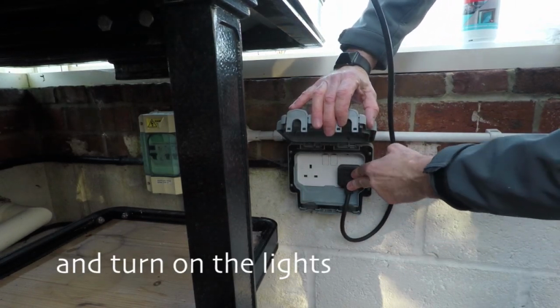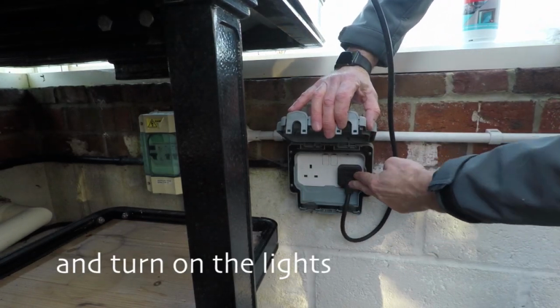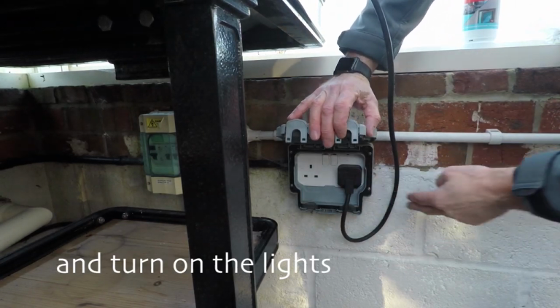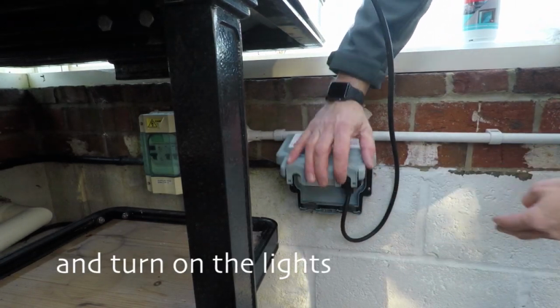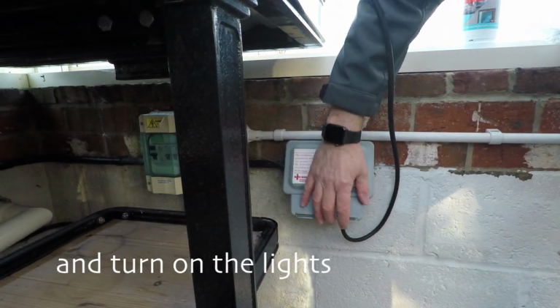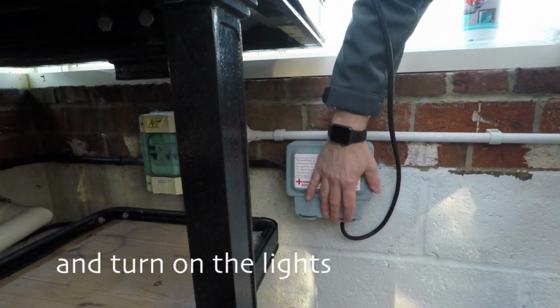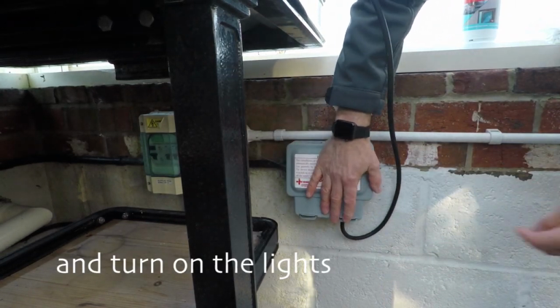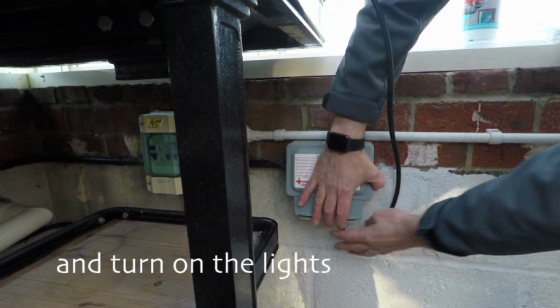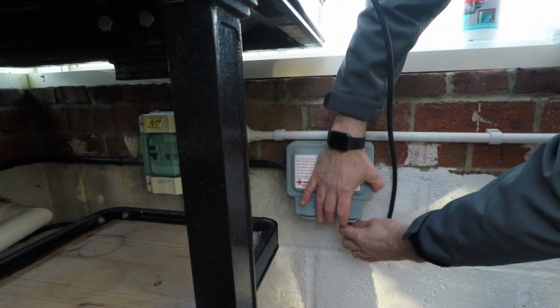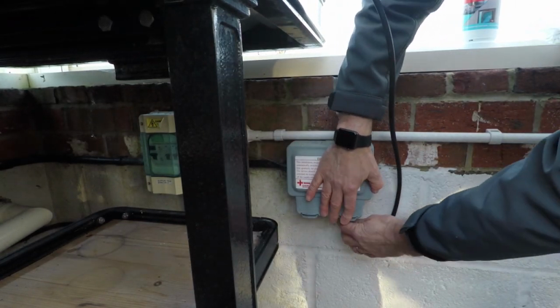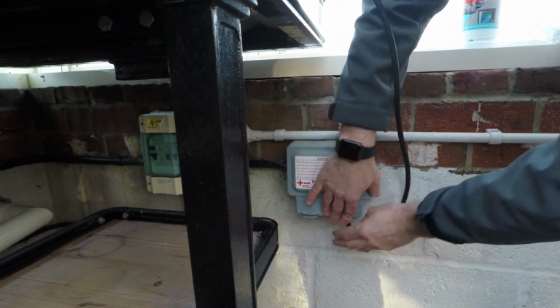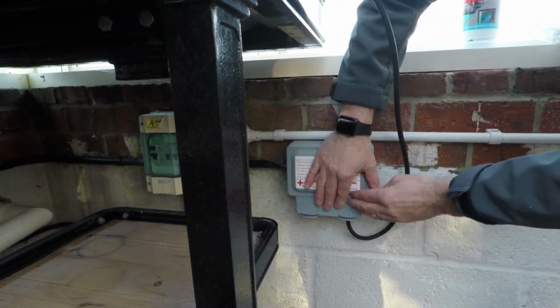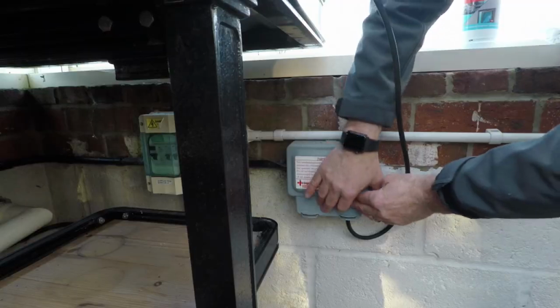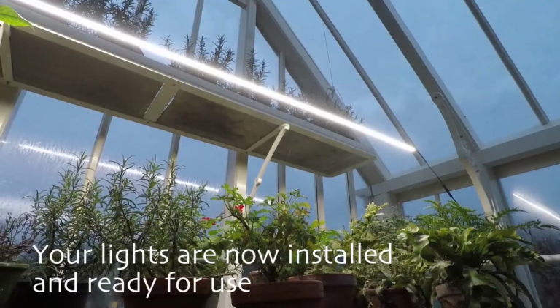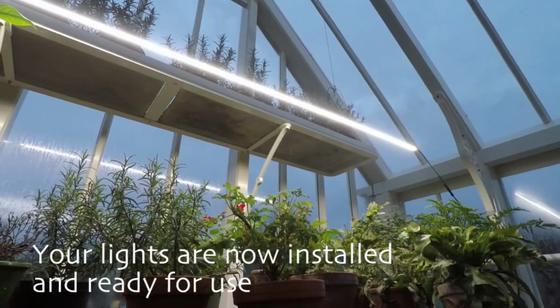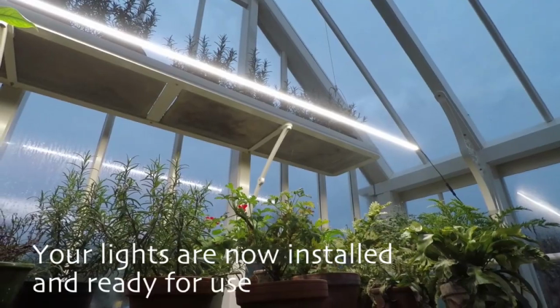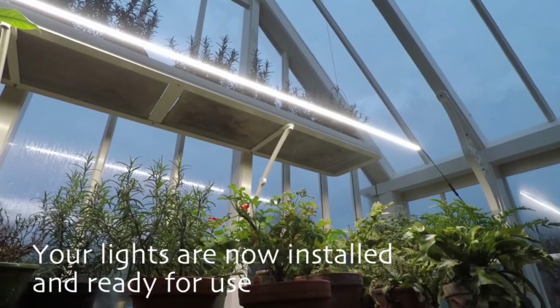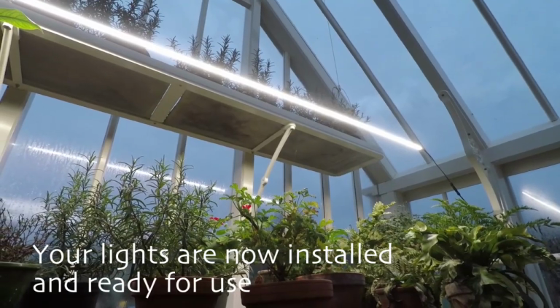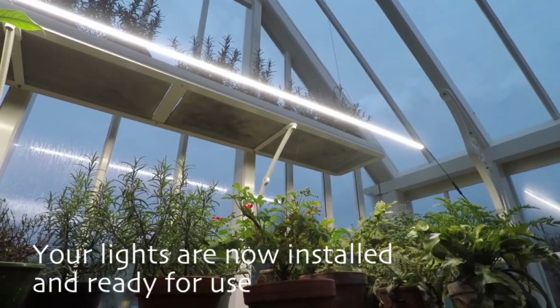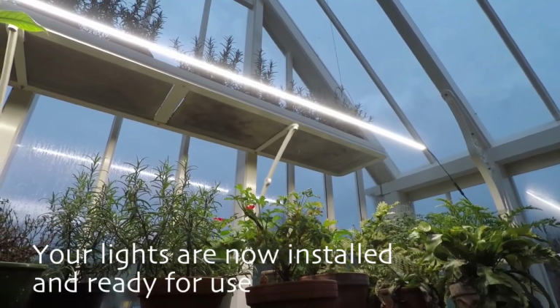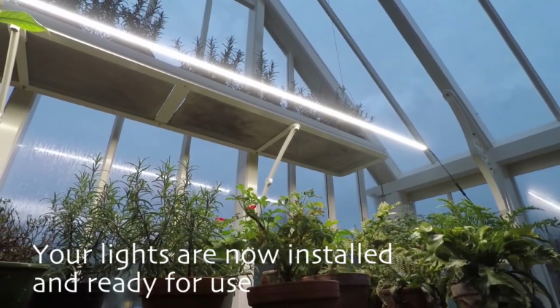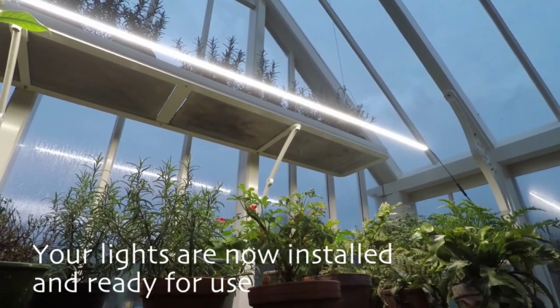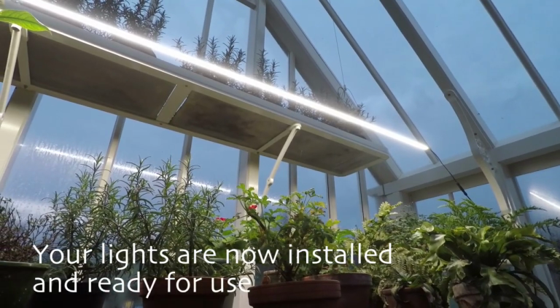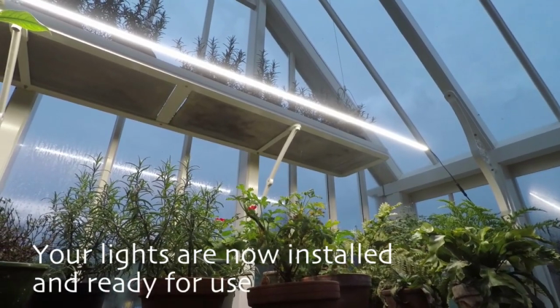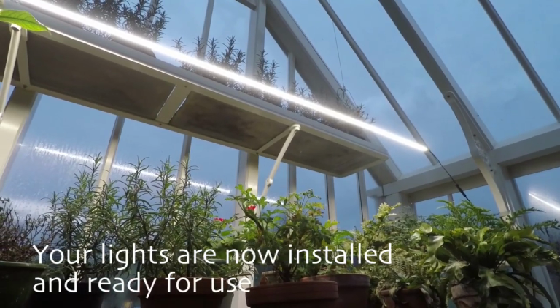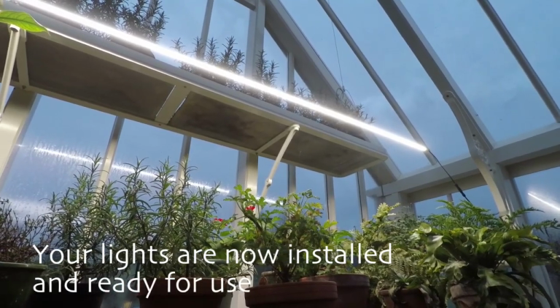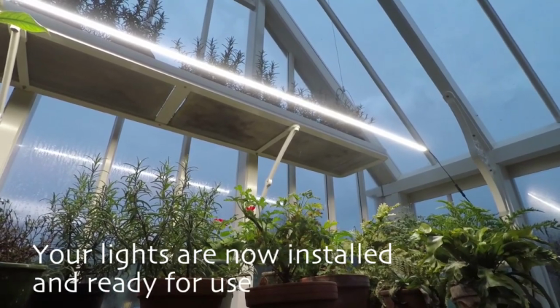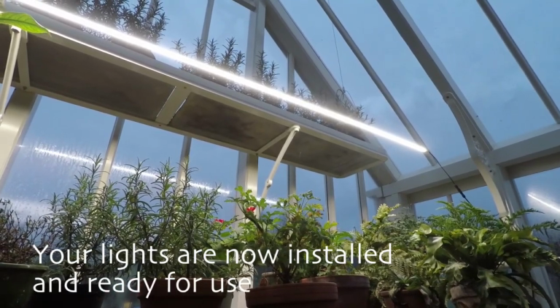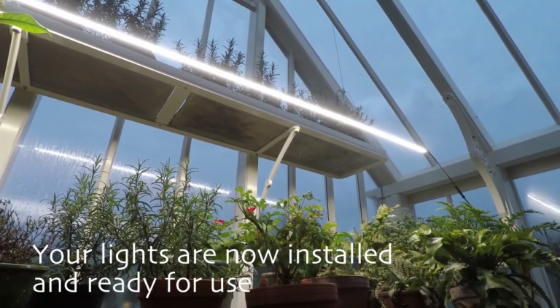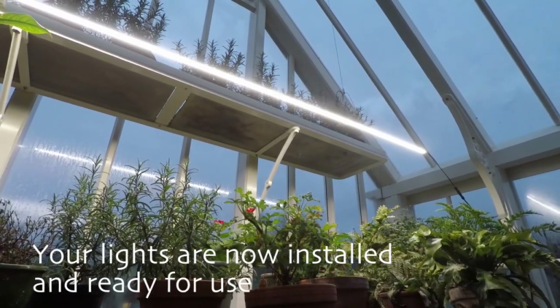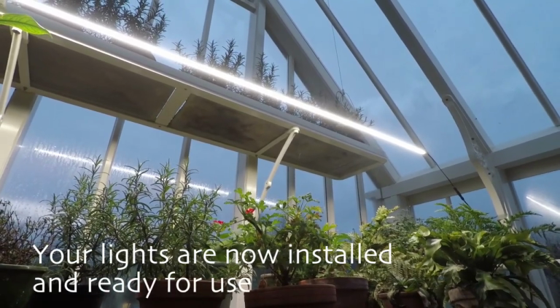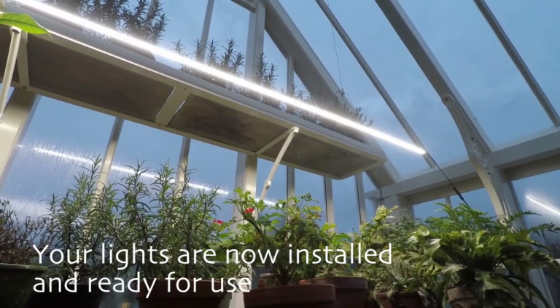For the final connection, plug in the three-pin plug to the power supply and turn on the lights. Your lights should now be installed correctly and are ready for use.